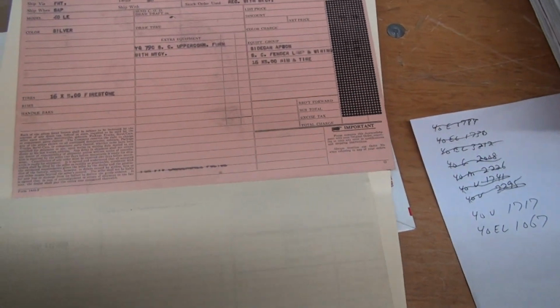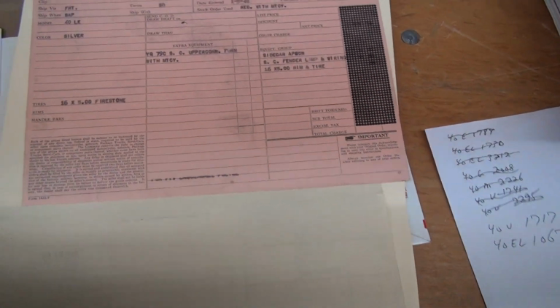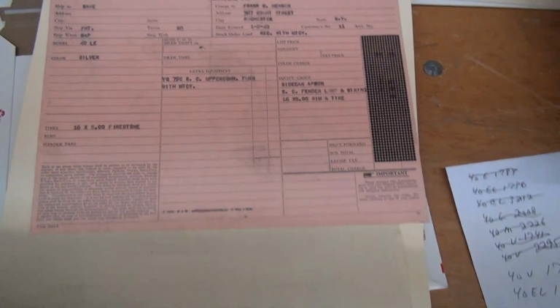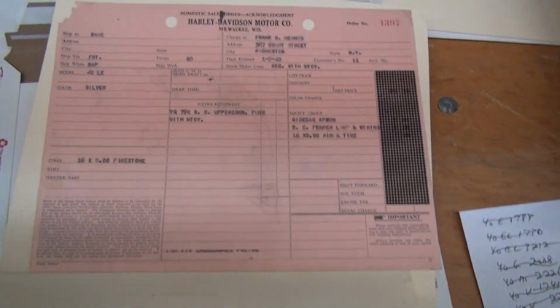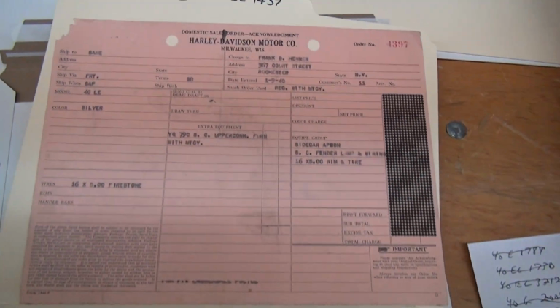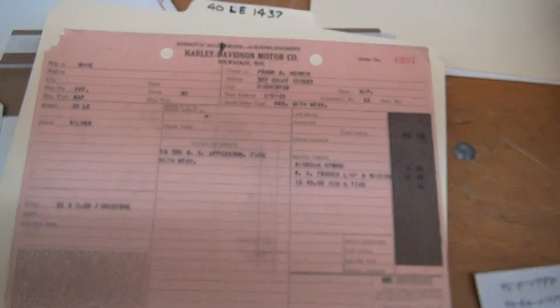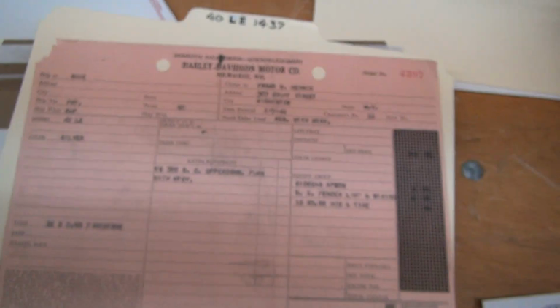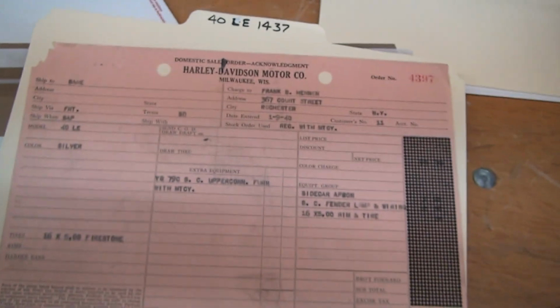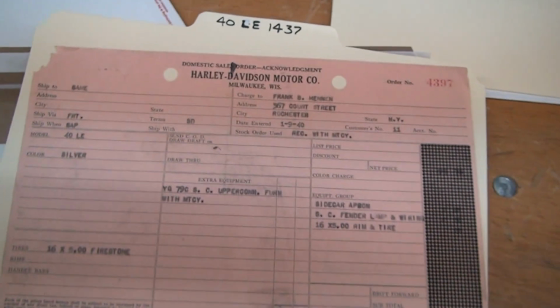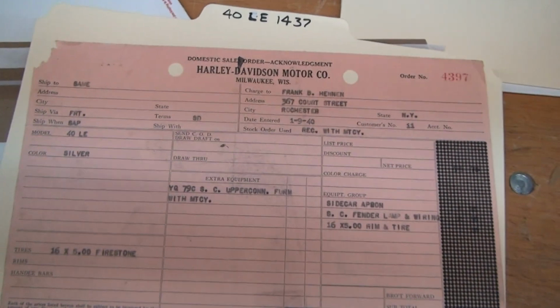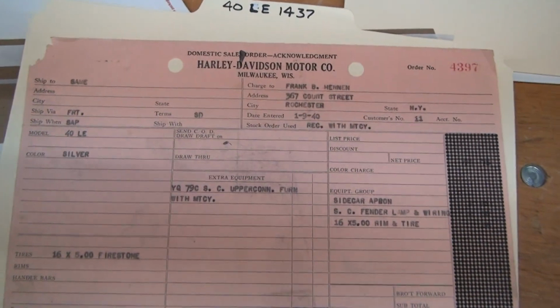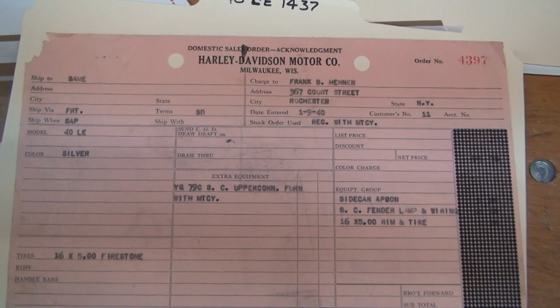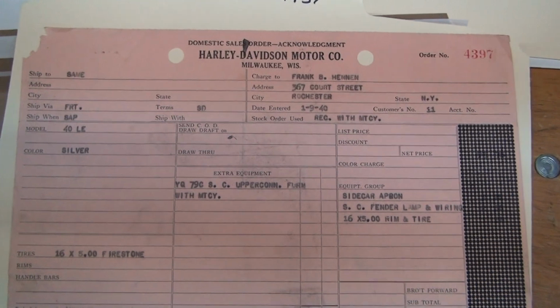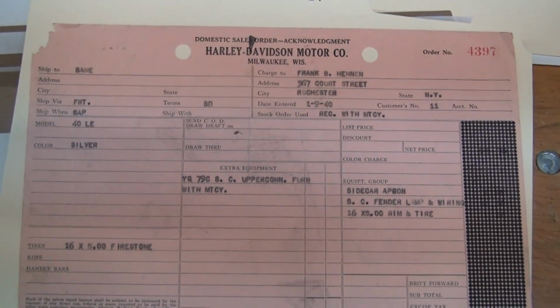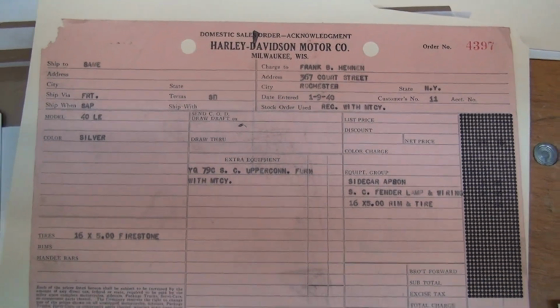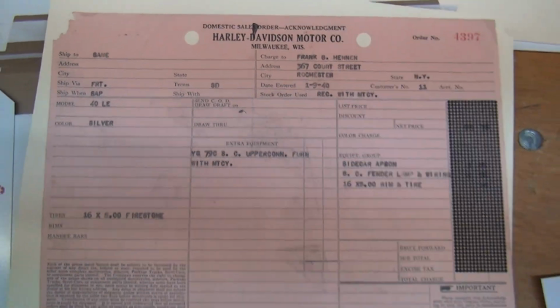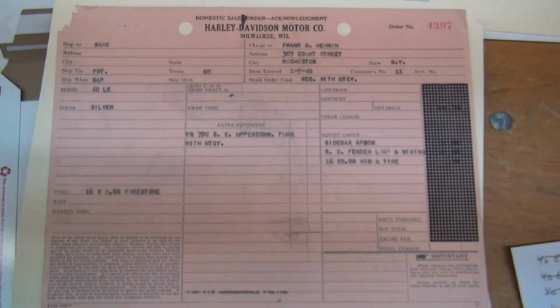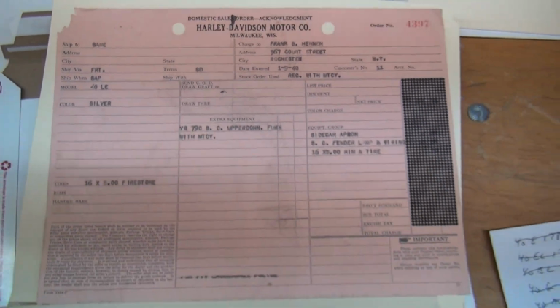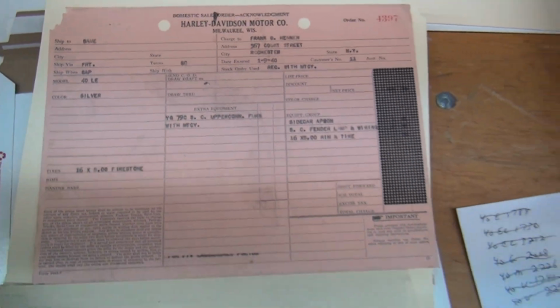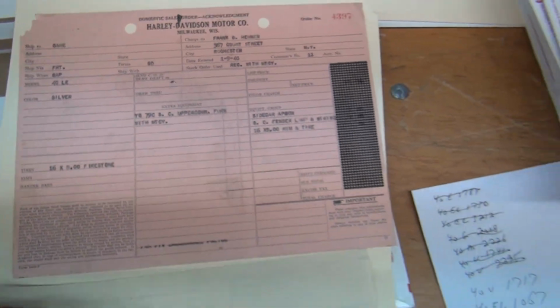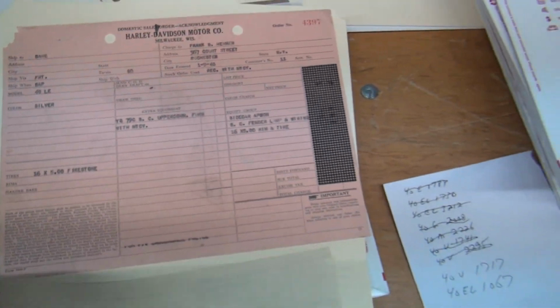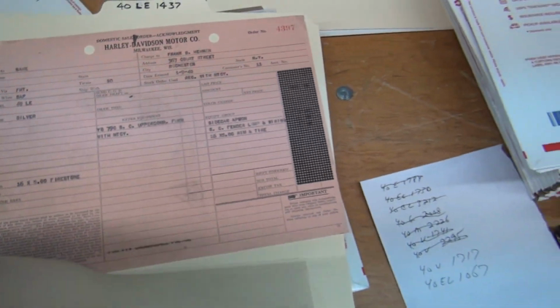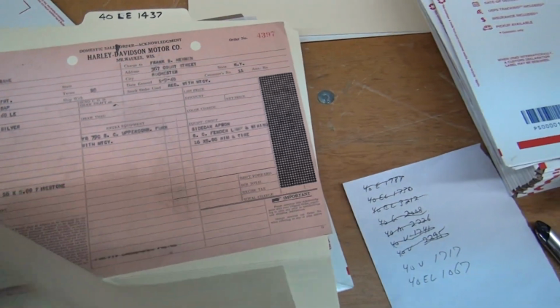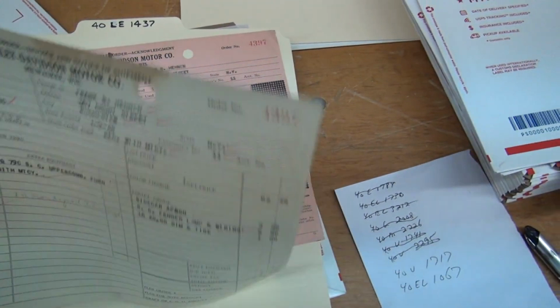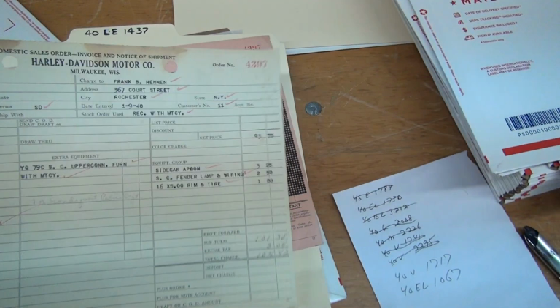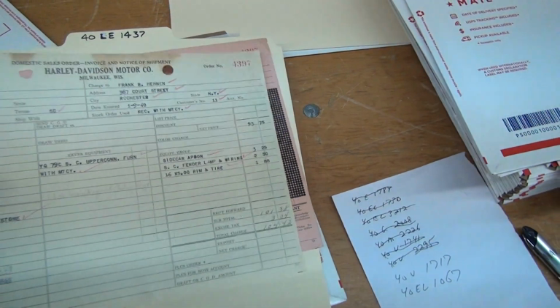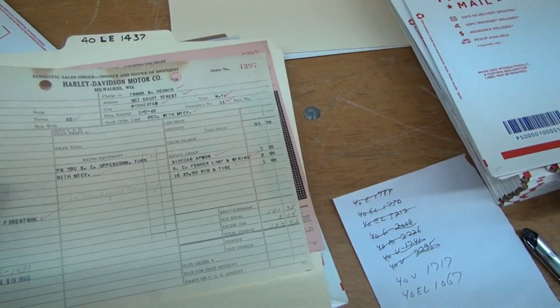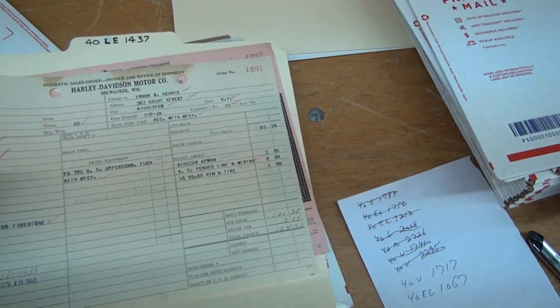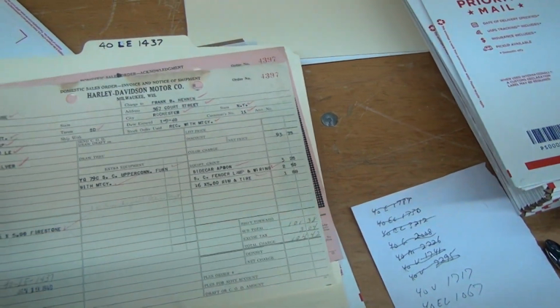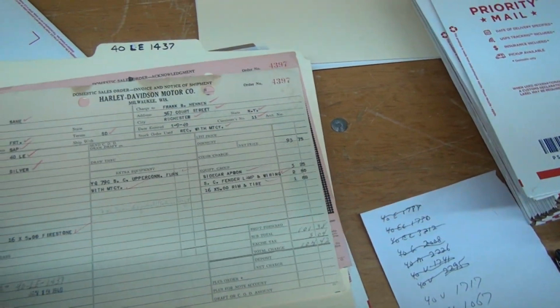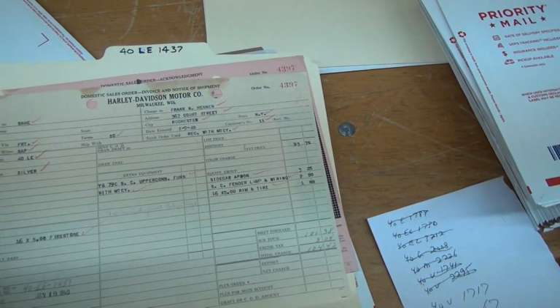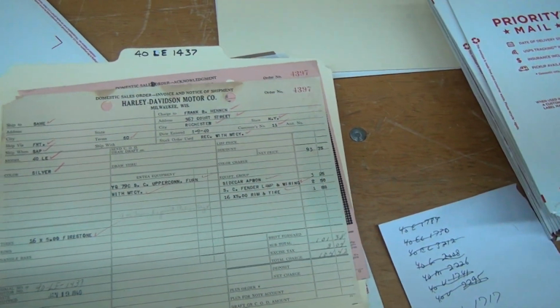And we just have the sales order acknowledgement — that's all we have for this sidecar. Still interesting stuff.